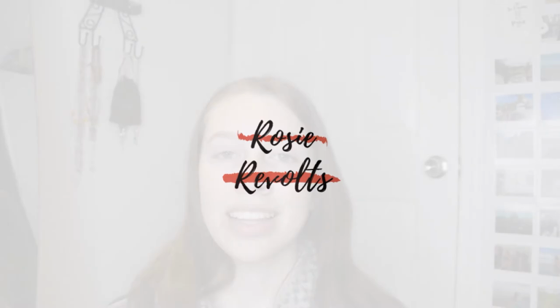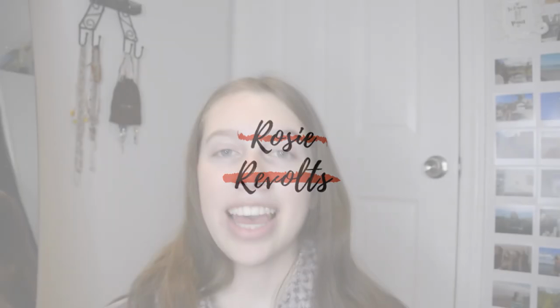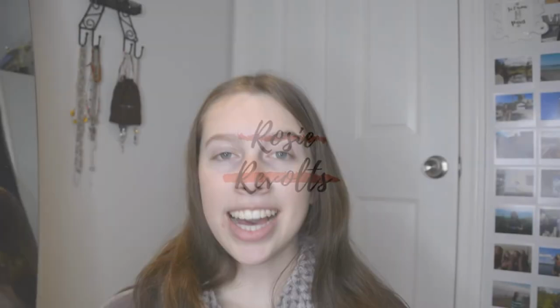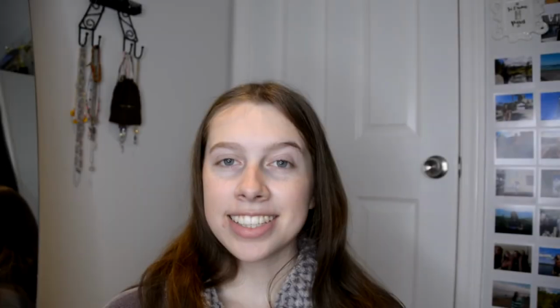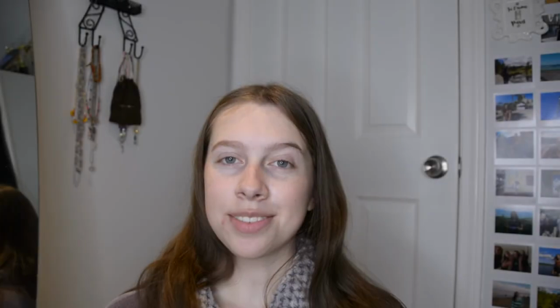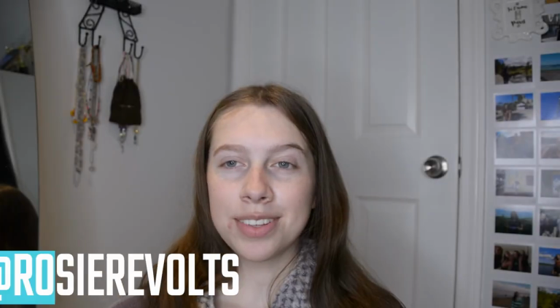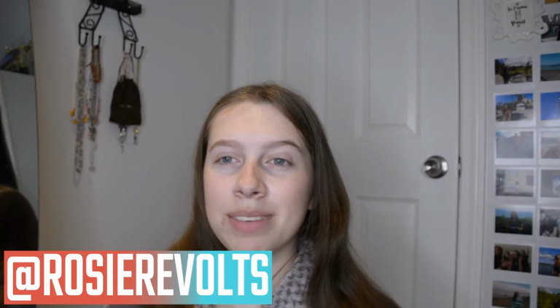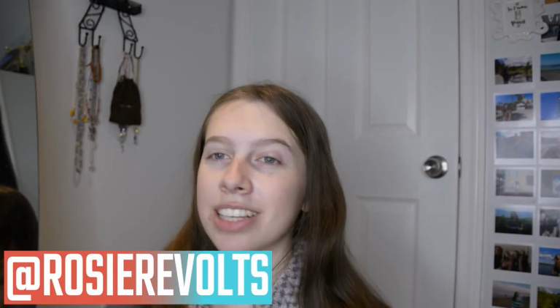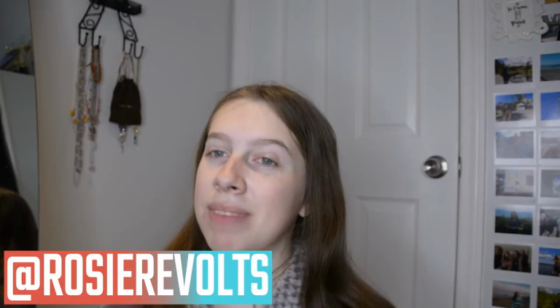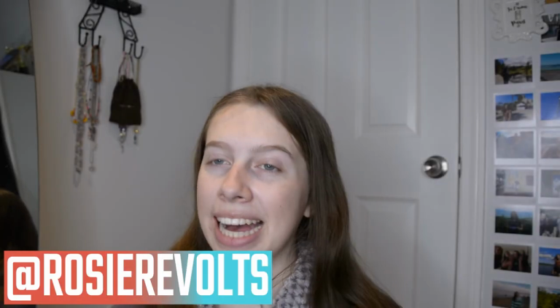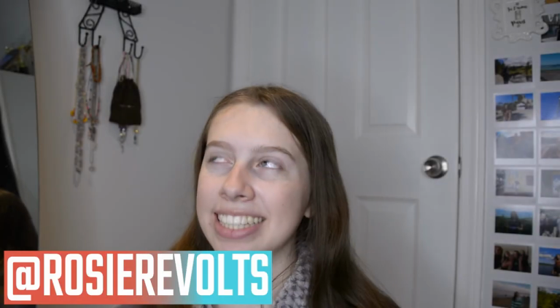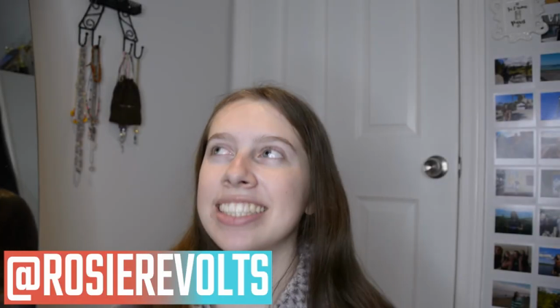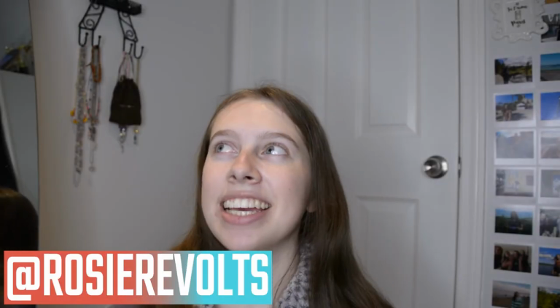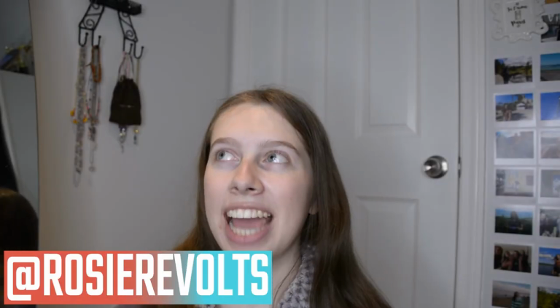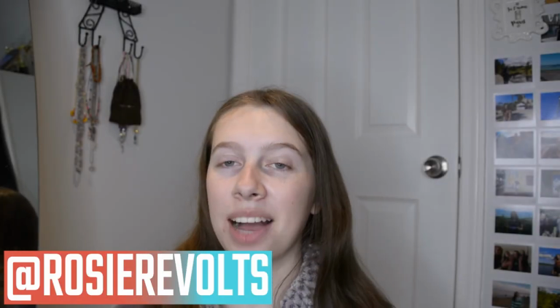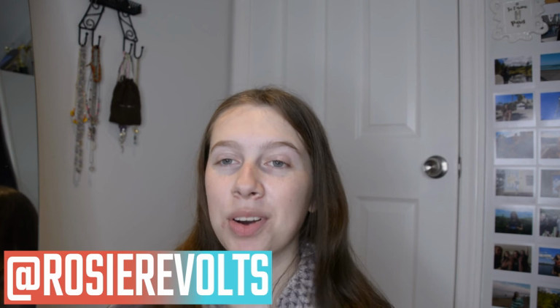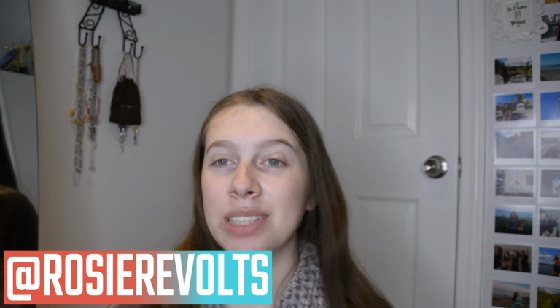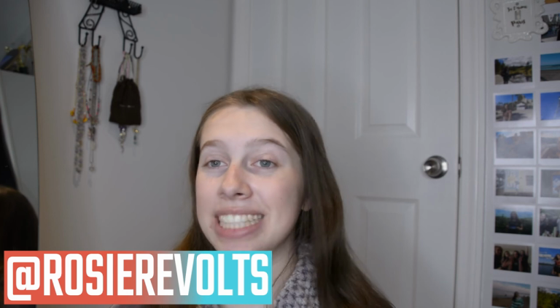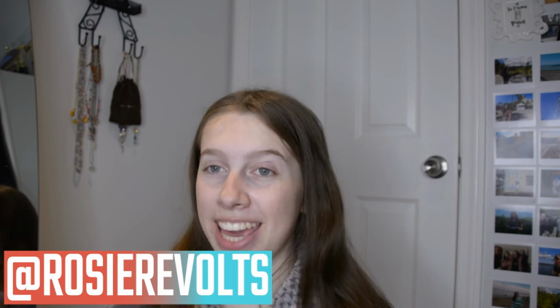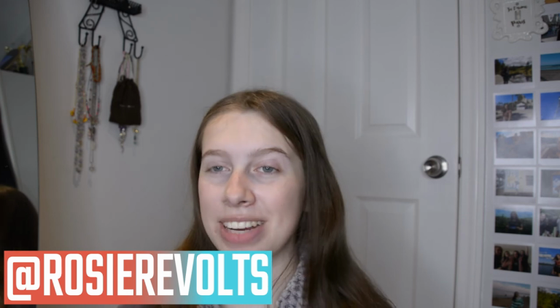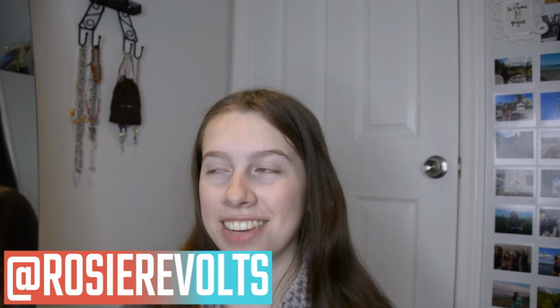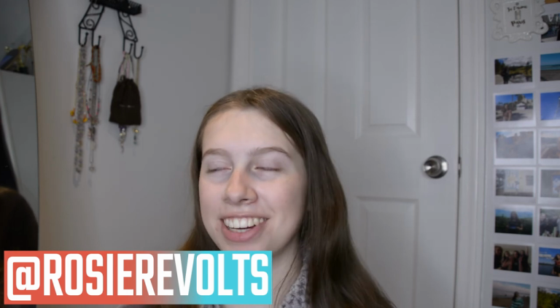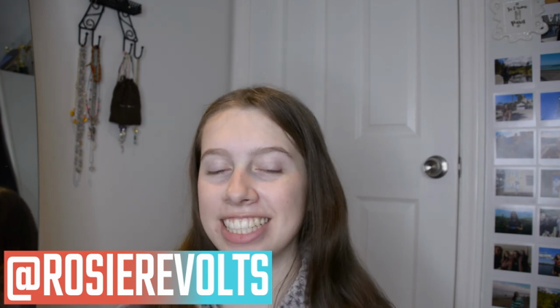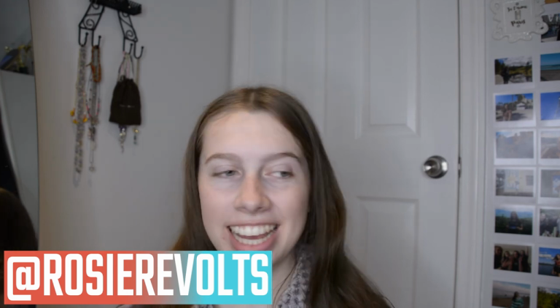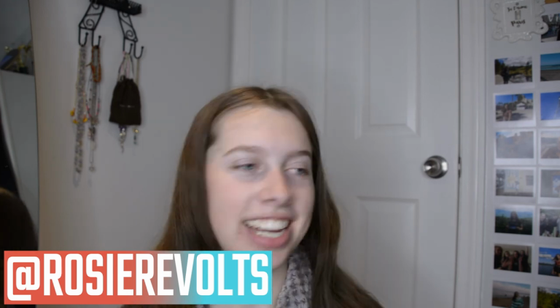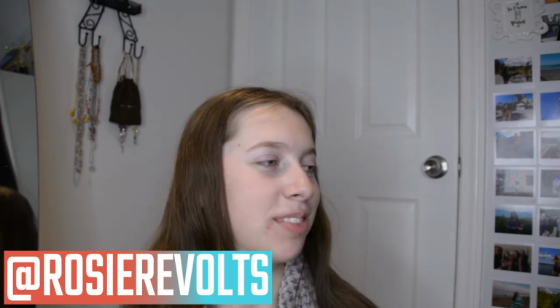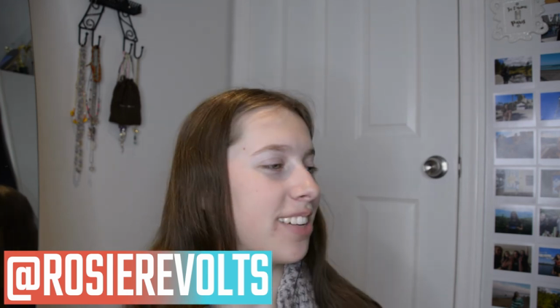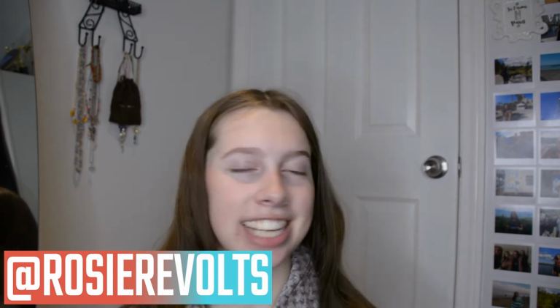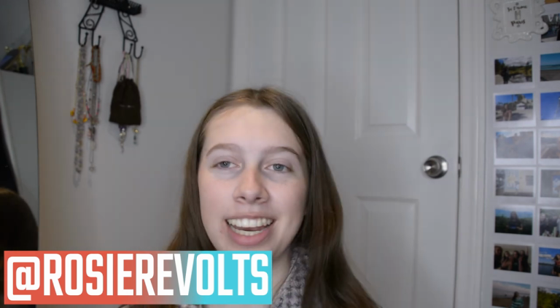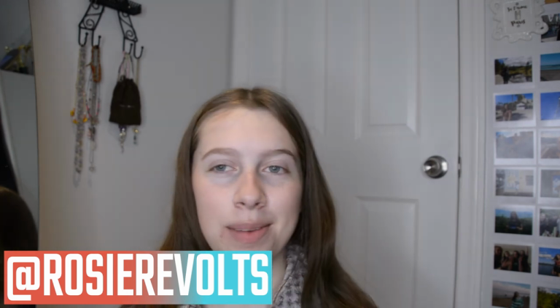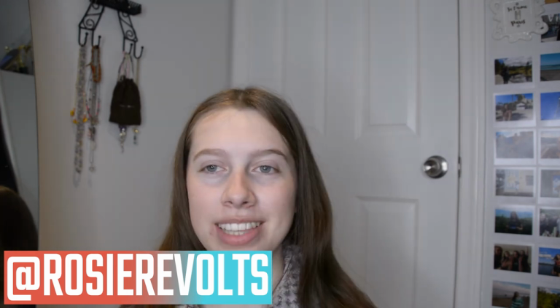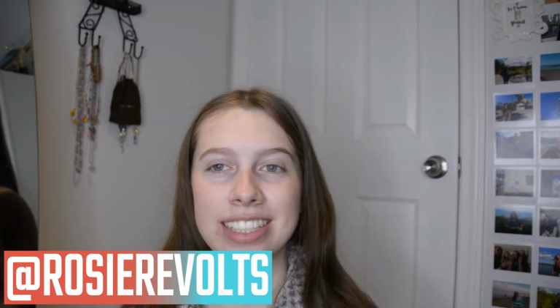Hey guys, it's Rosie. Welcome back. Today I'm going to be taking myself on a date and I'm so excited about this.